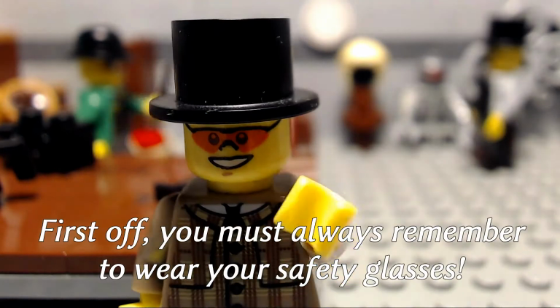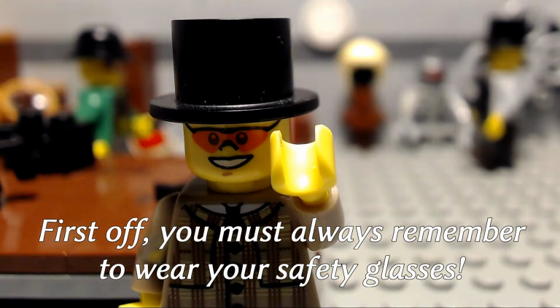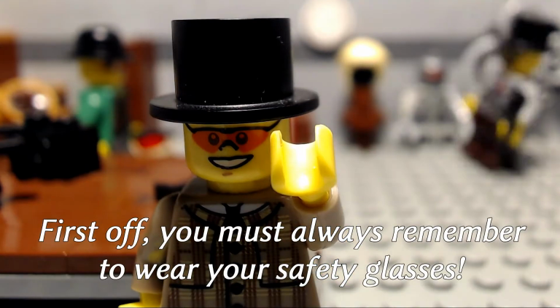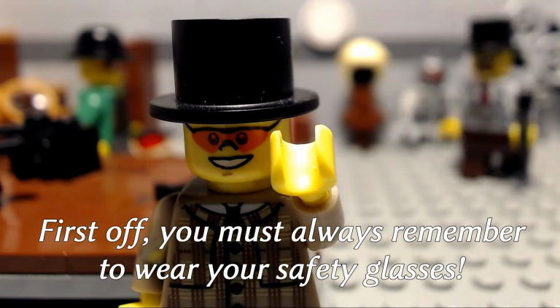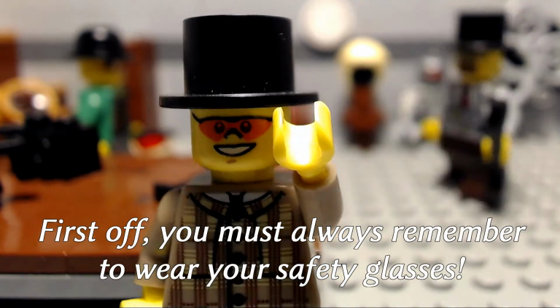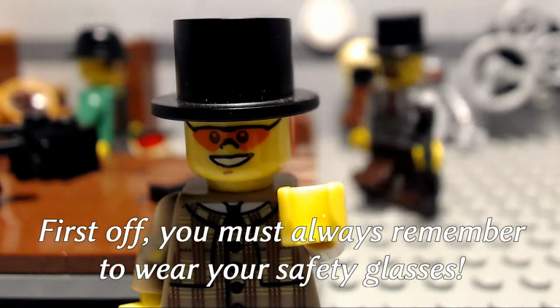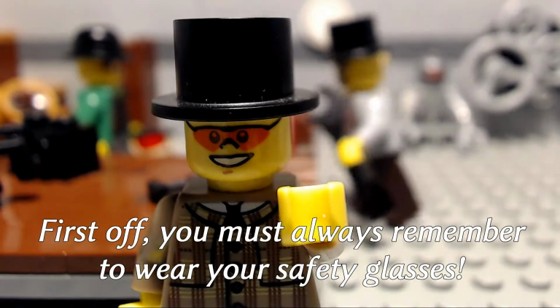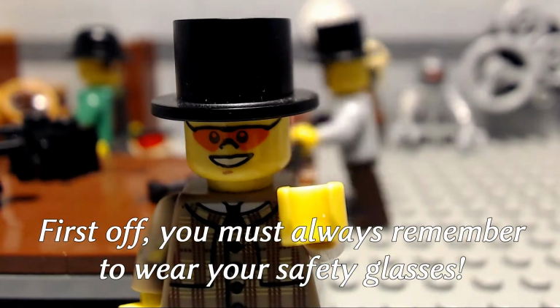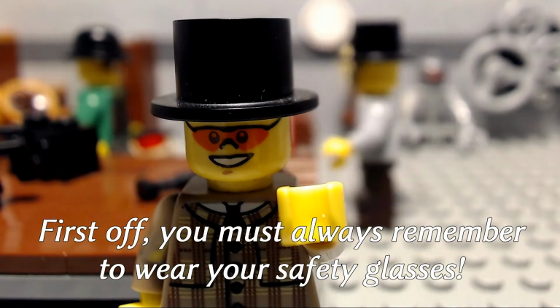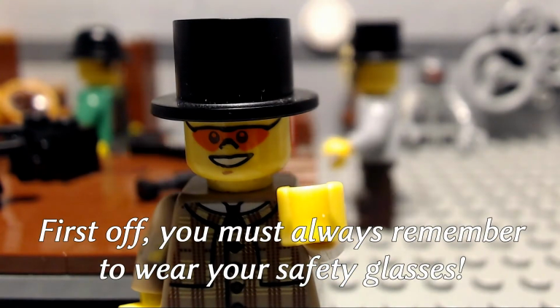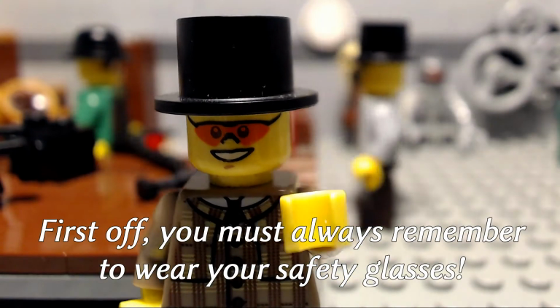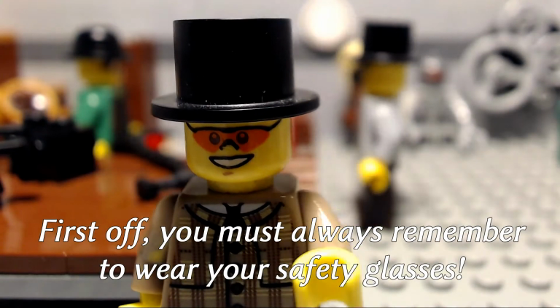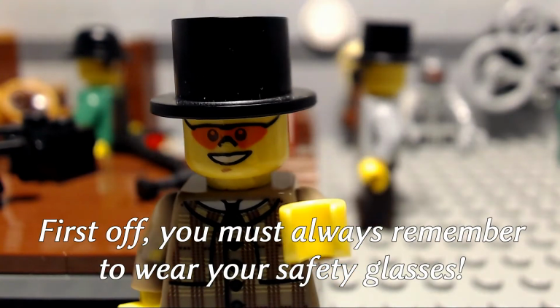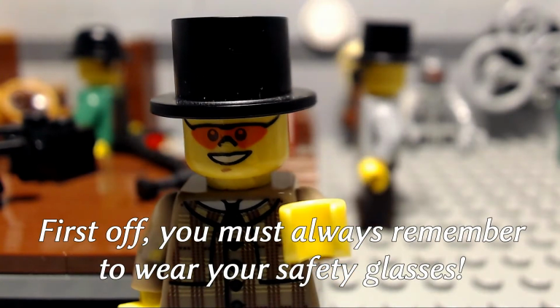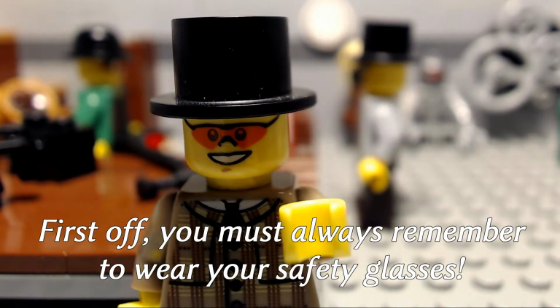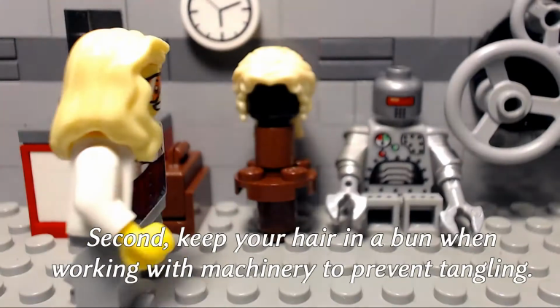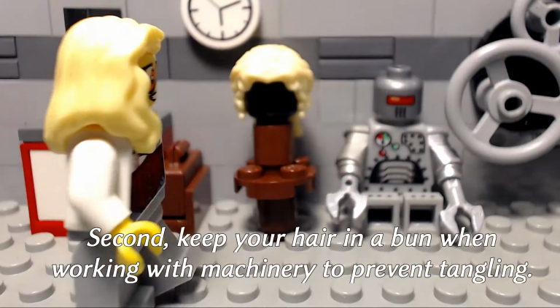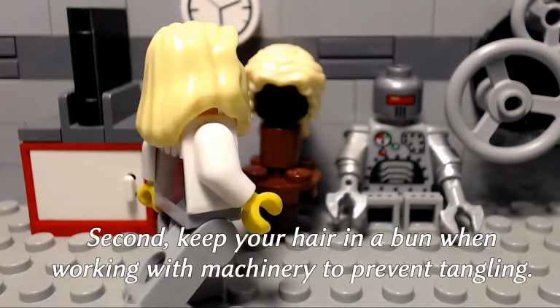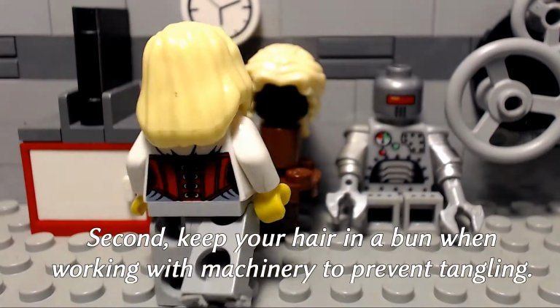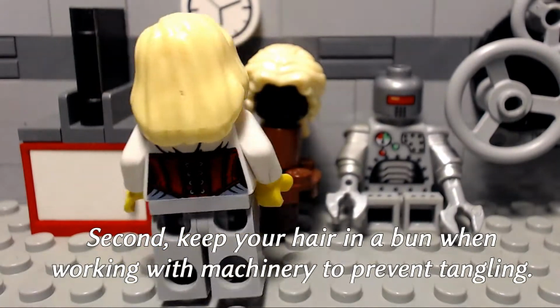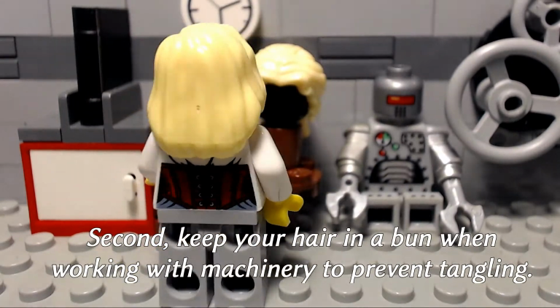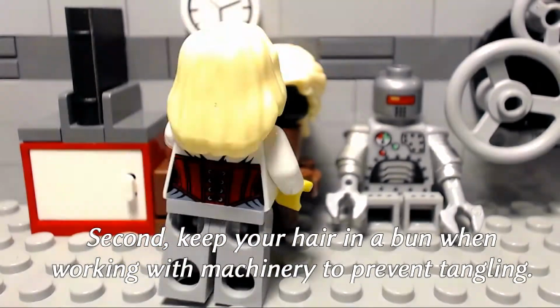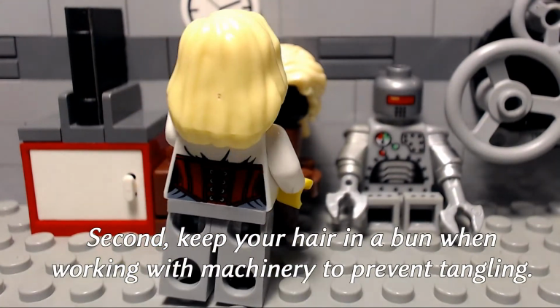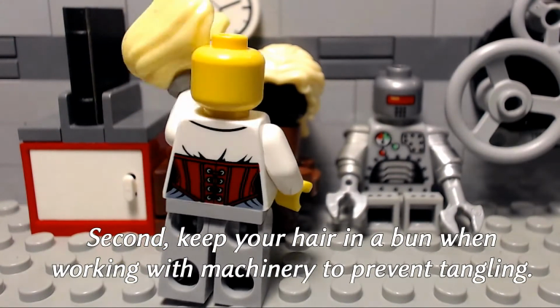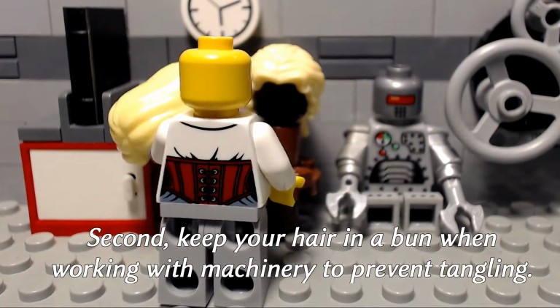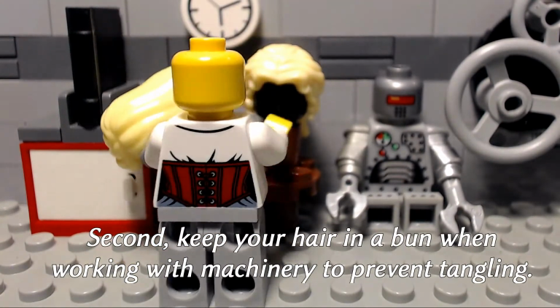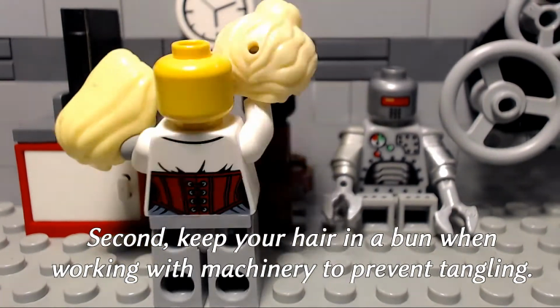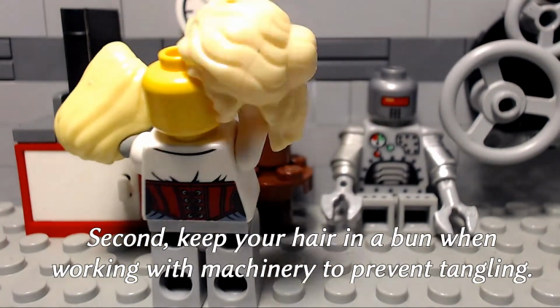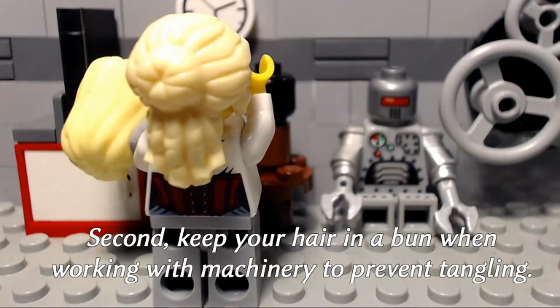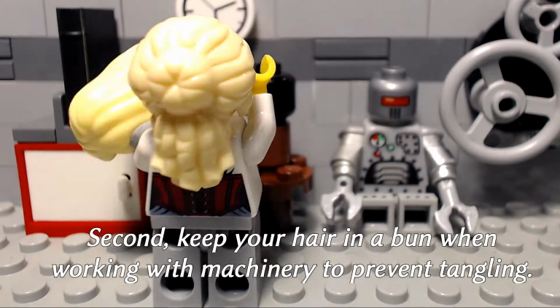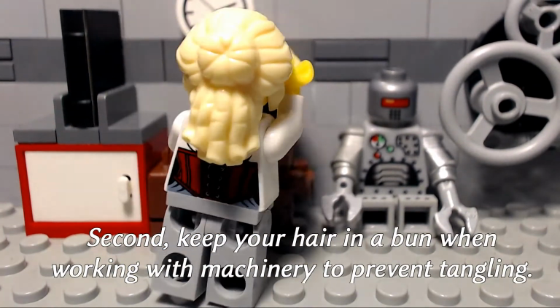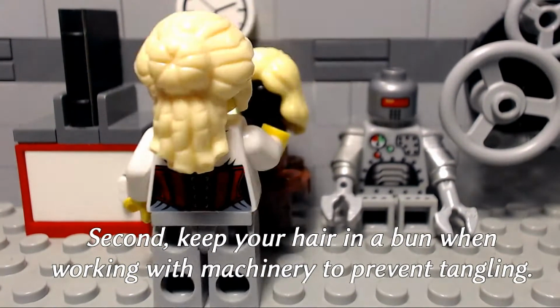First off, you must always remember to wear your safety glasses. Second, keep your hair in a bun when working with machinery to prevent tangling.